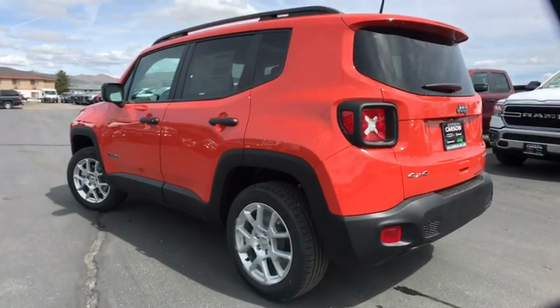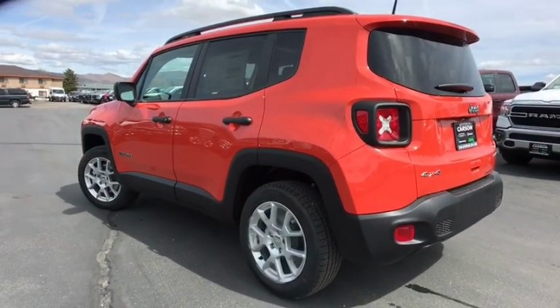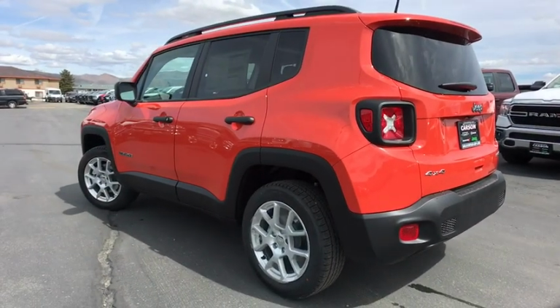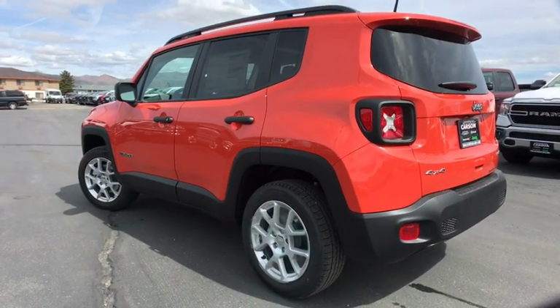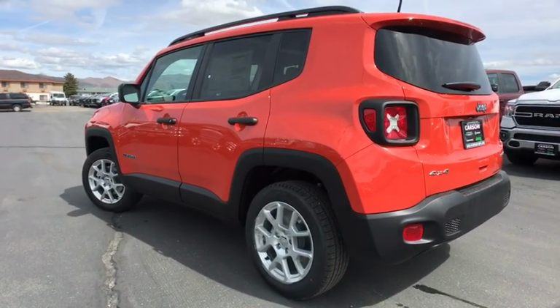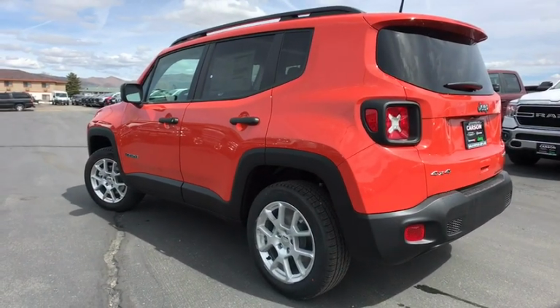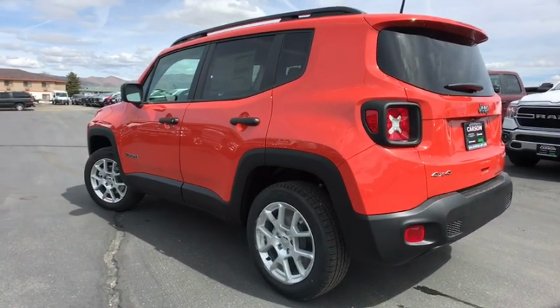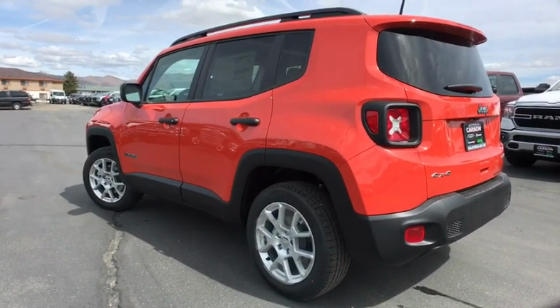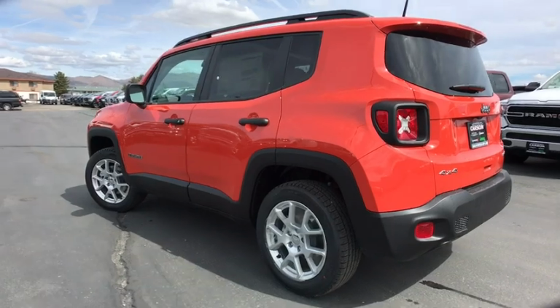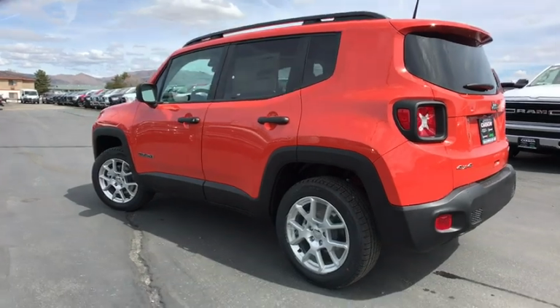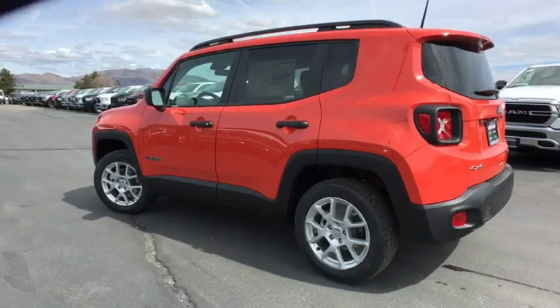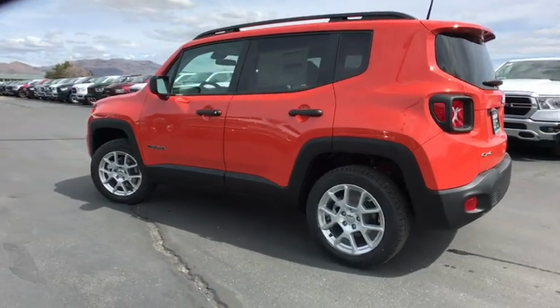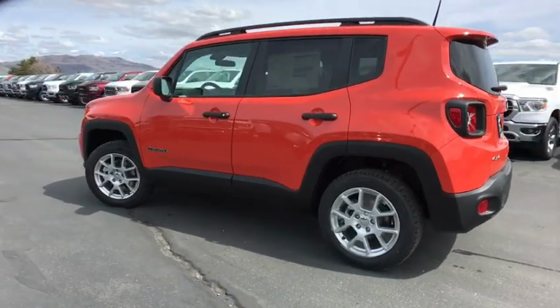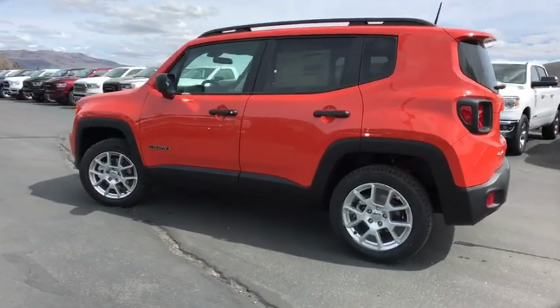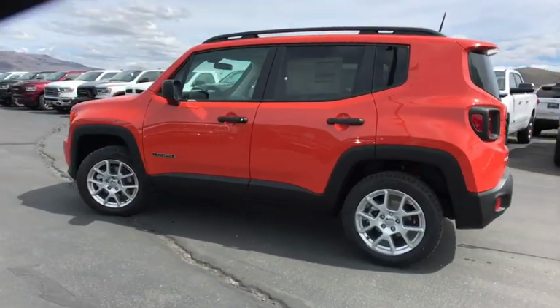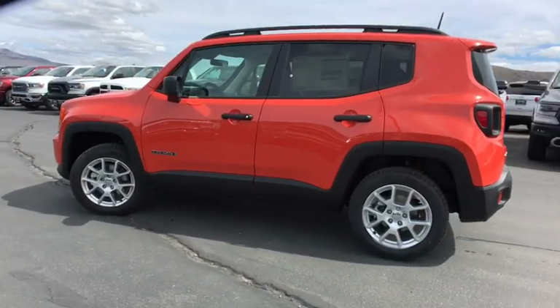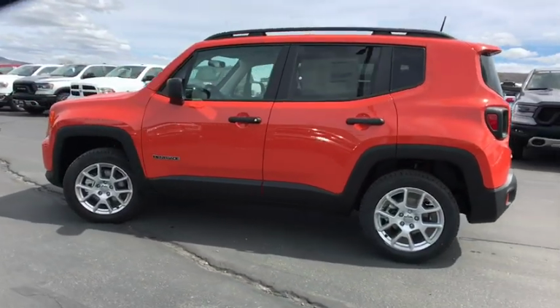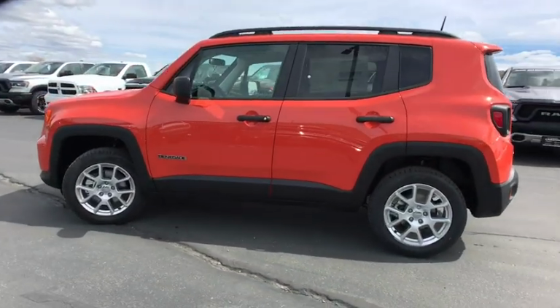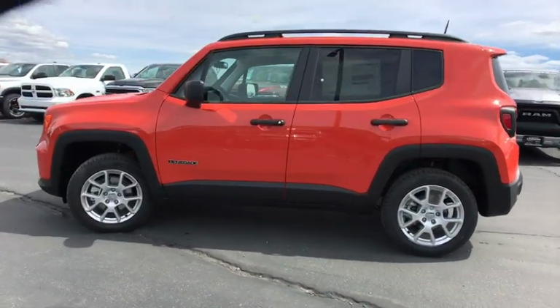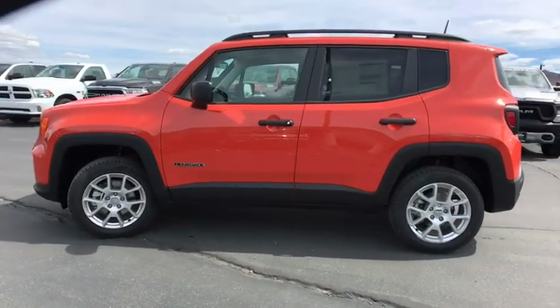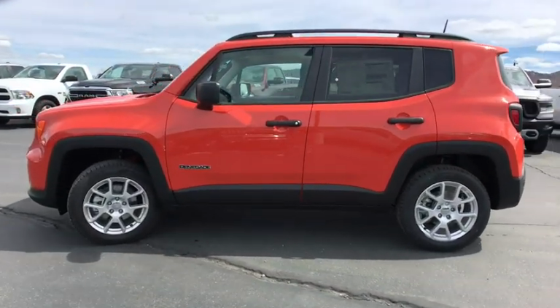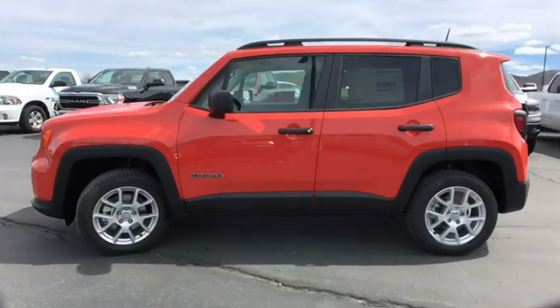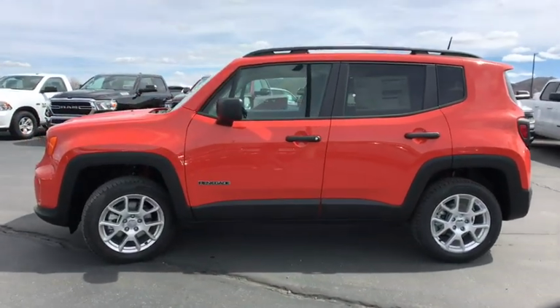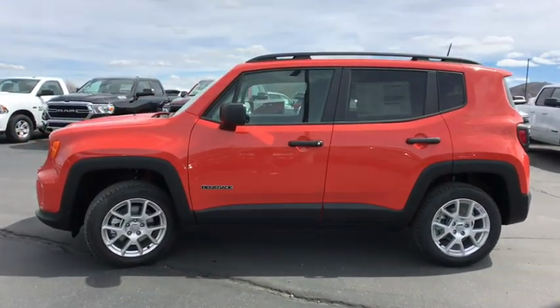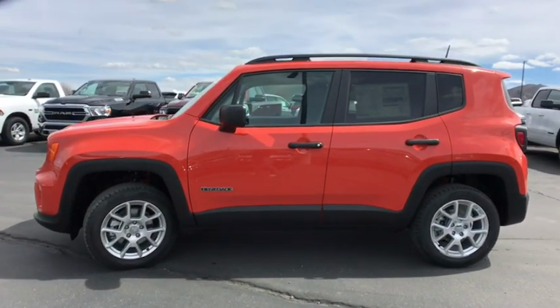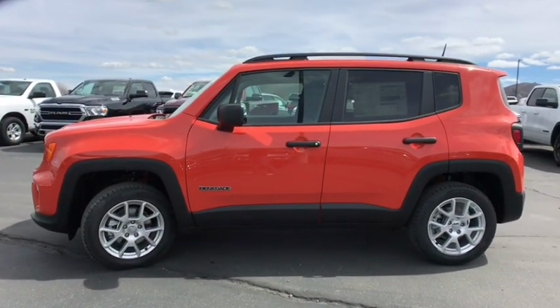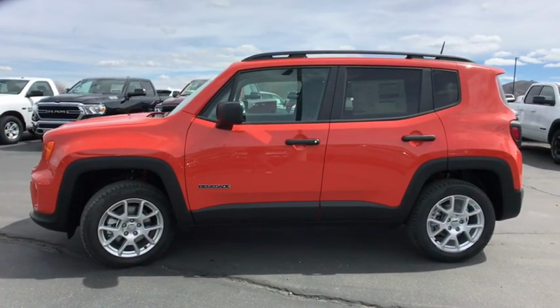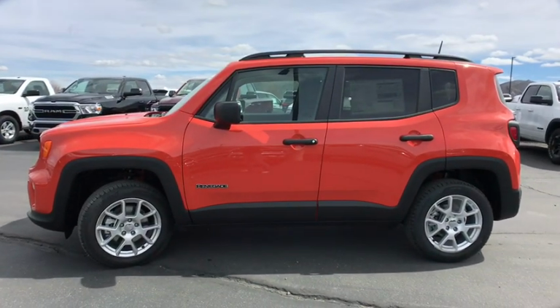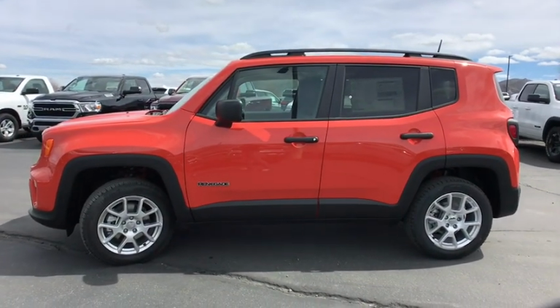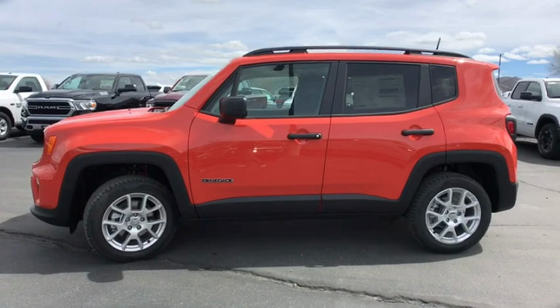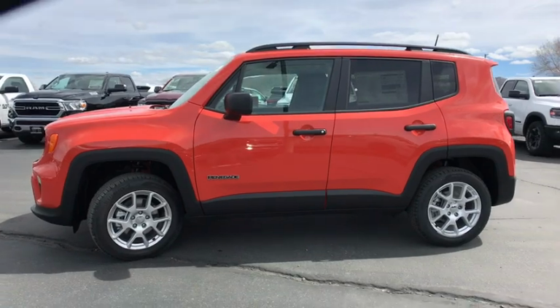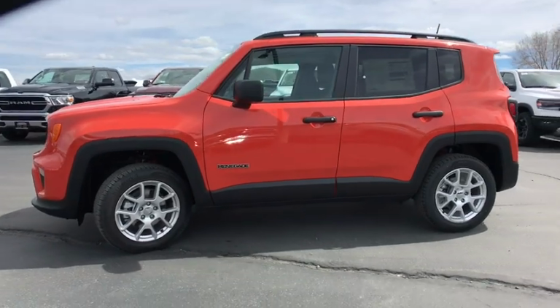Here are some of this vehicle's great options: sport appearance package, tinted glass. Your new ride is just a phone call away.